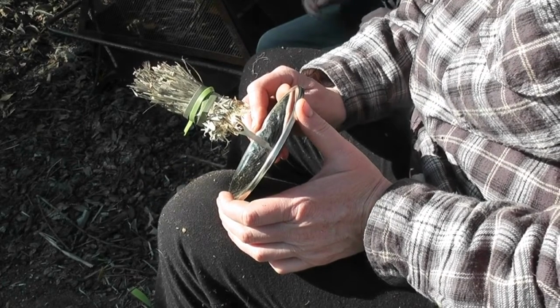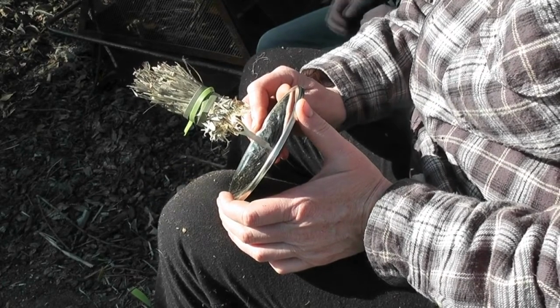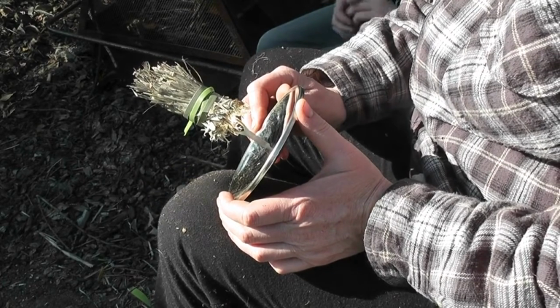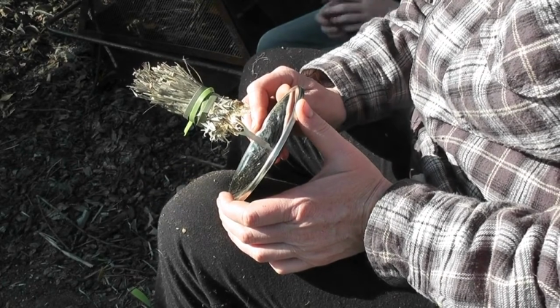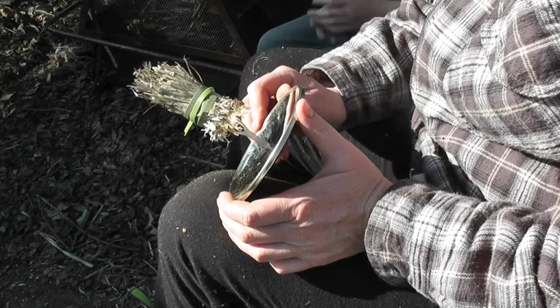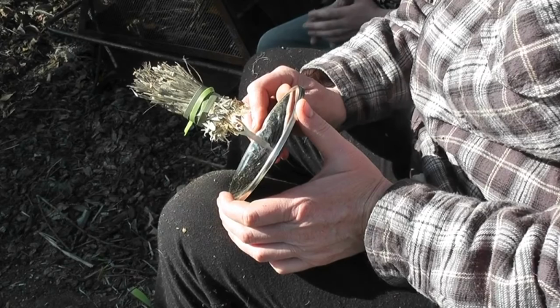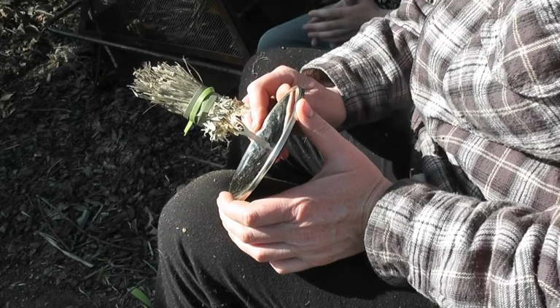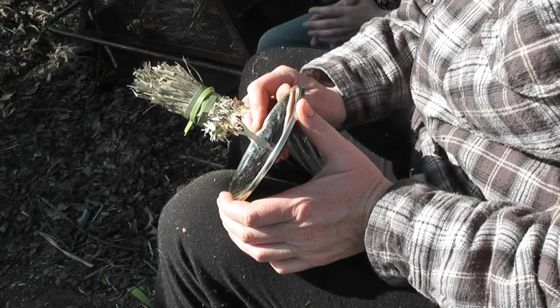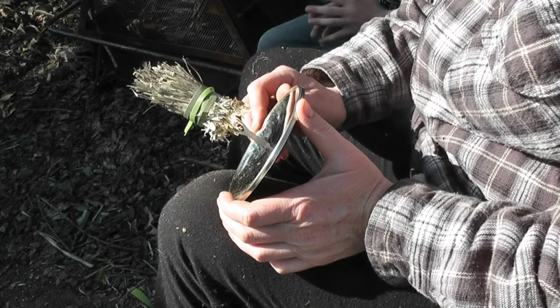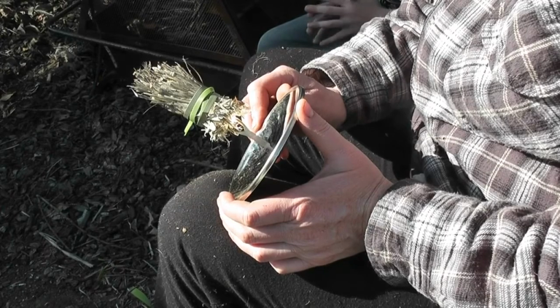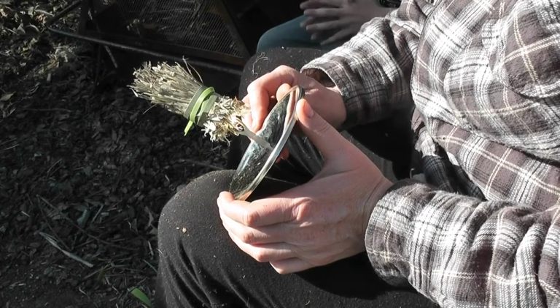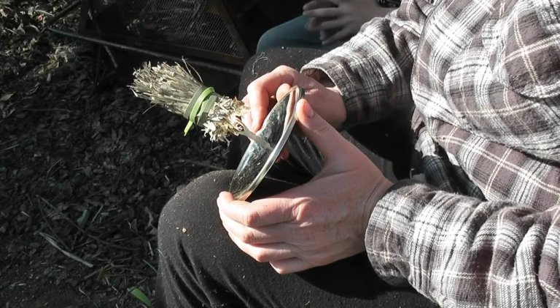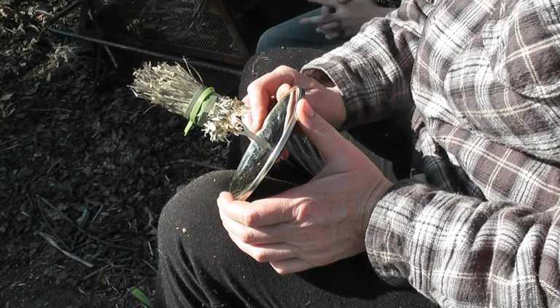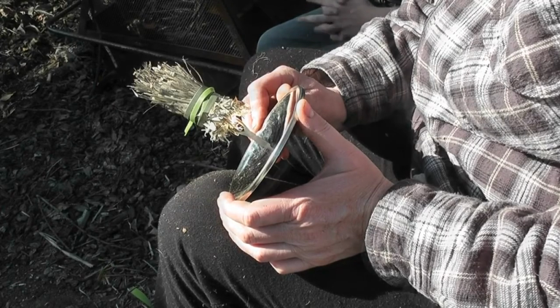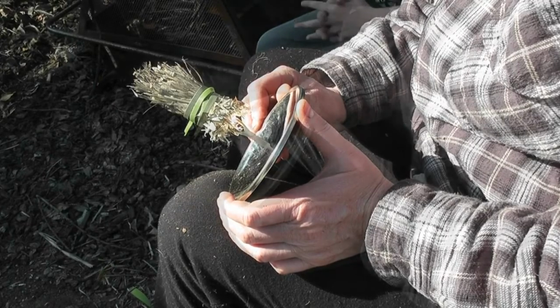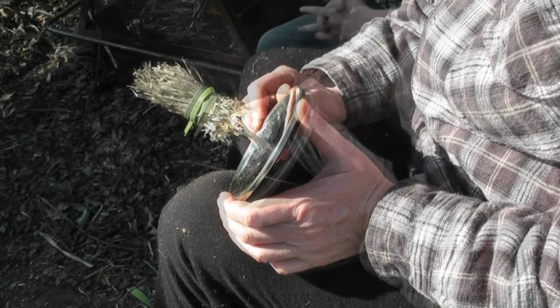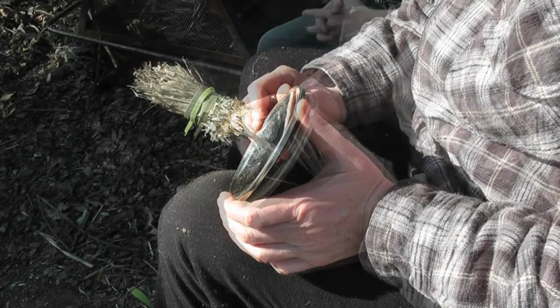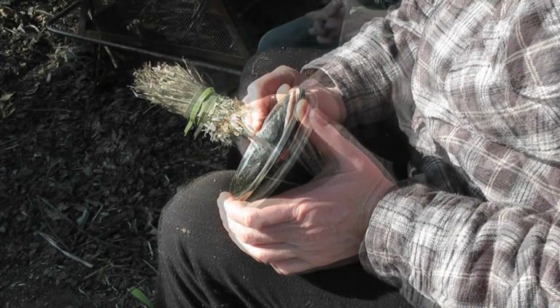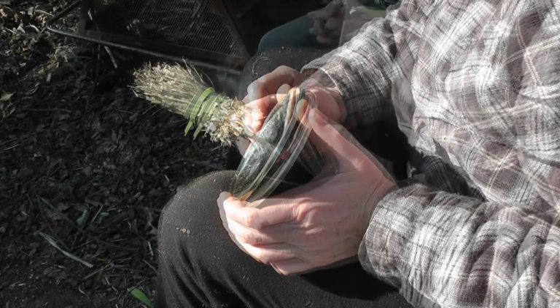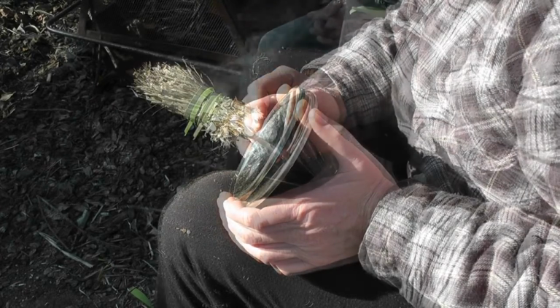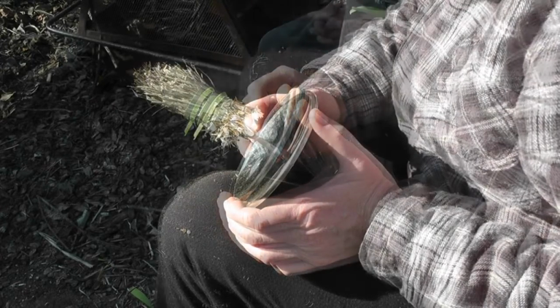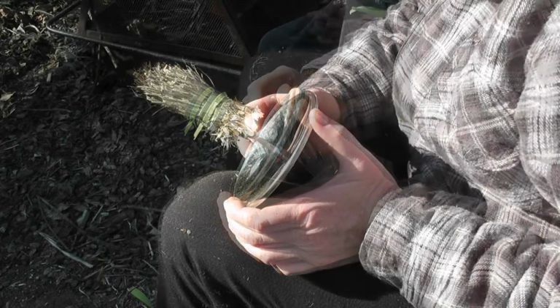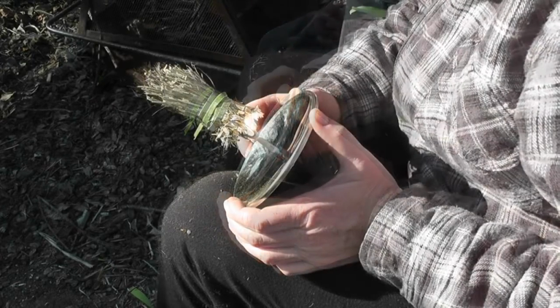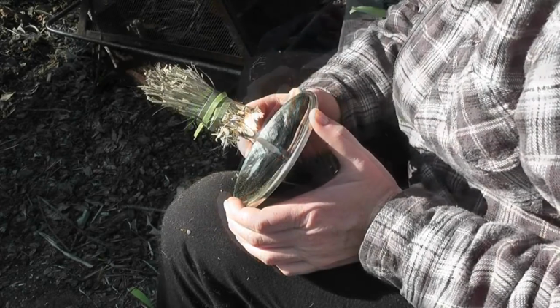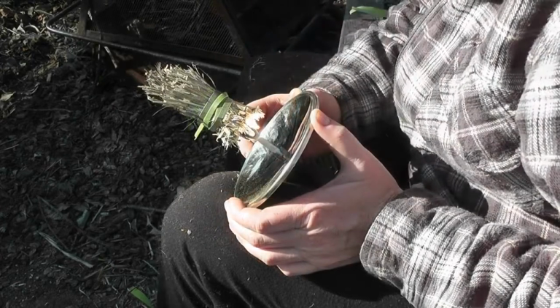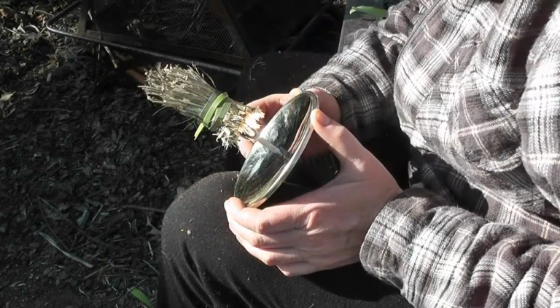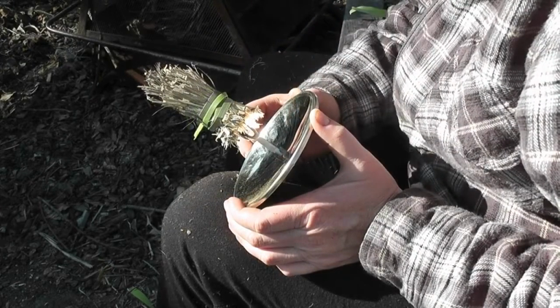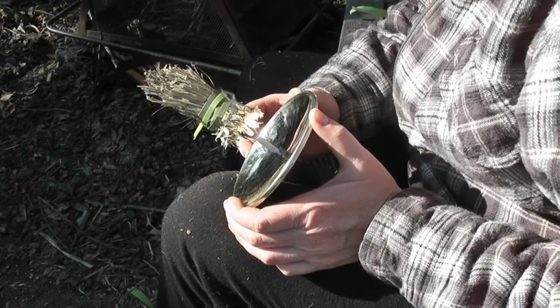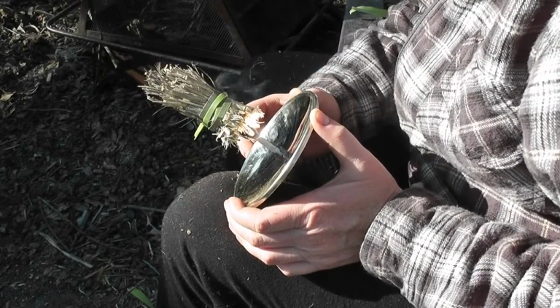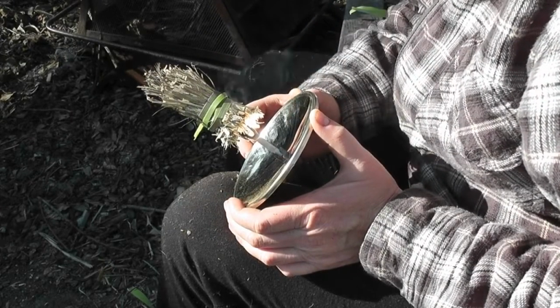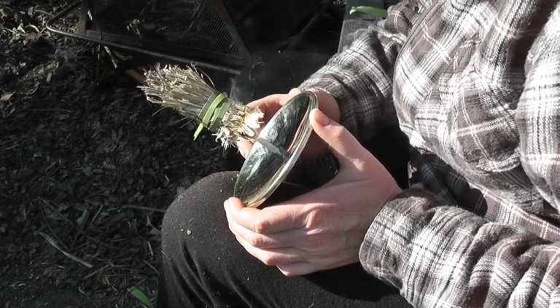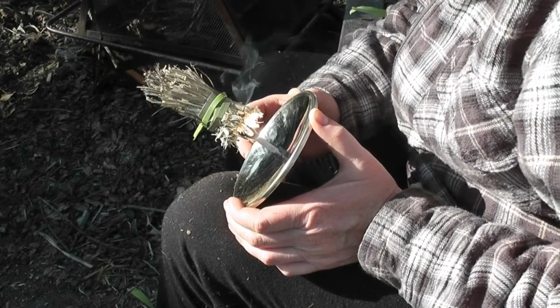As you can see, the tinder bundle began to smolder rather quickly, within just a few seconds.